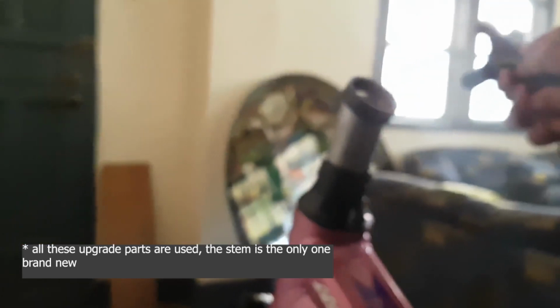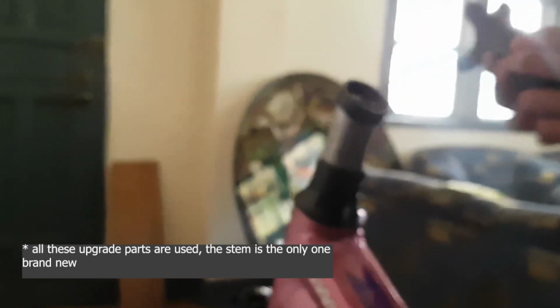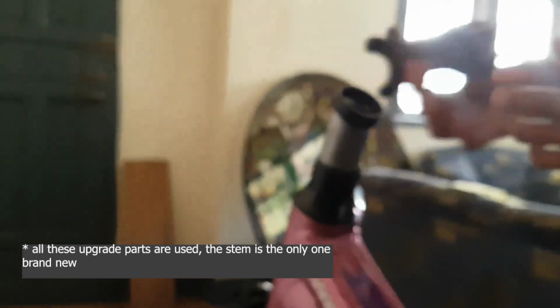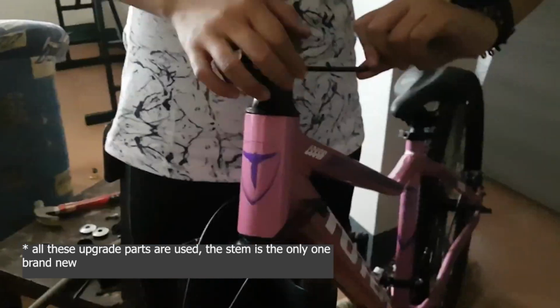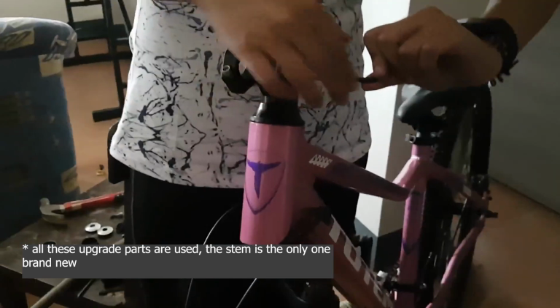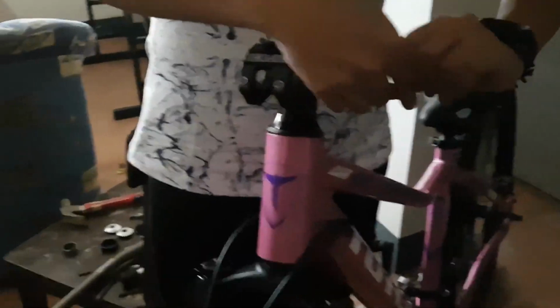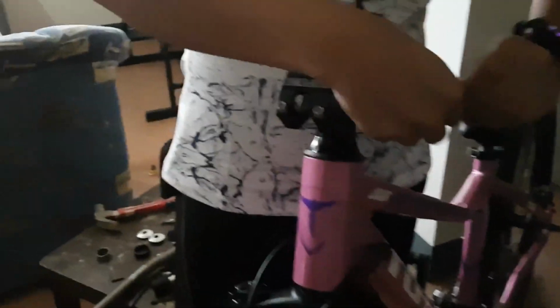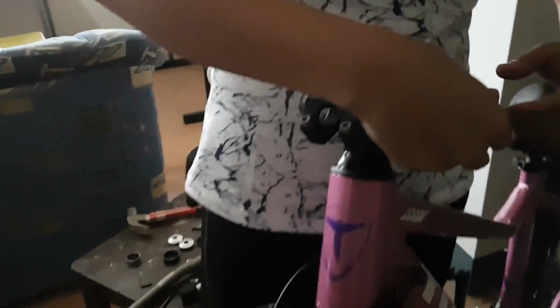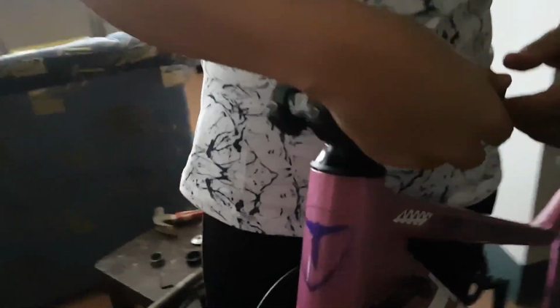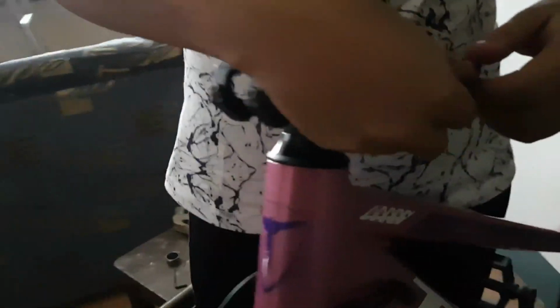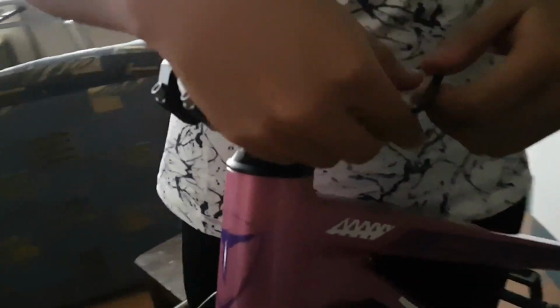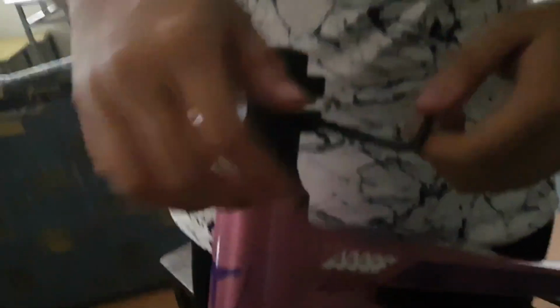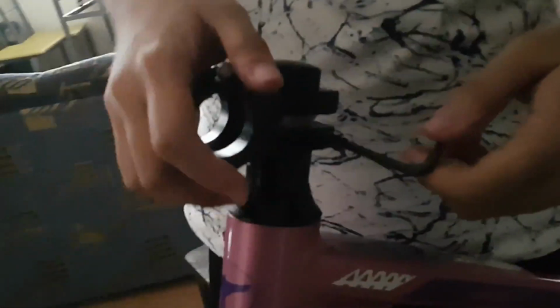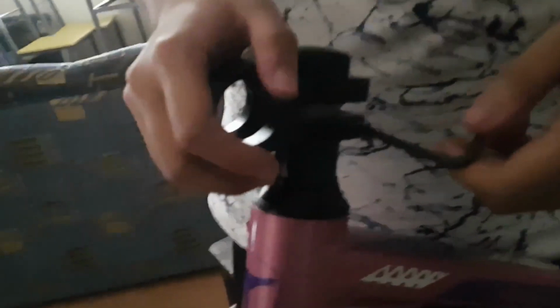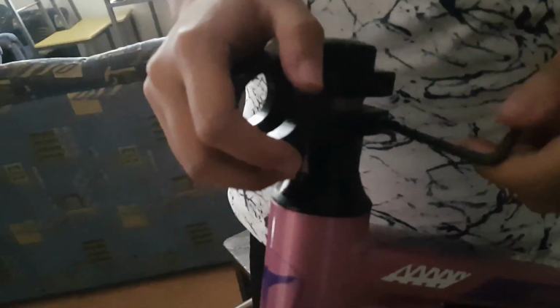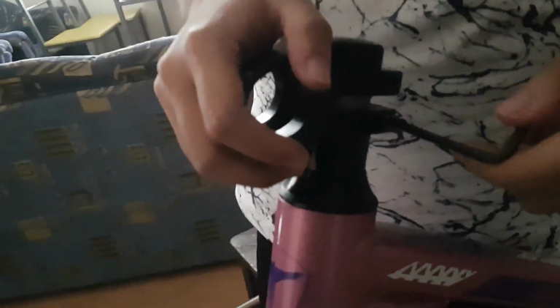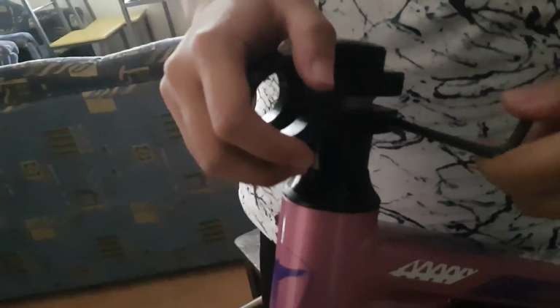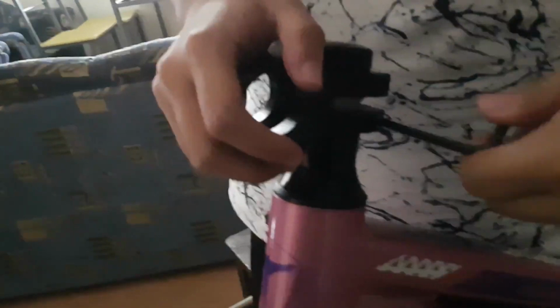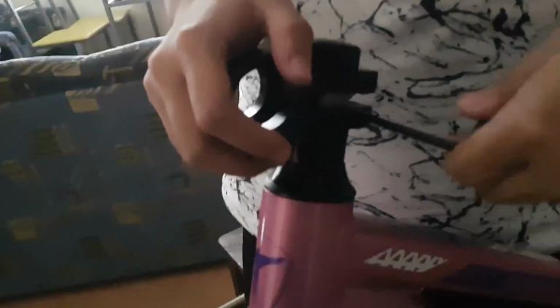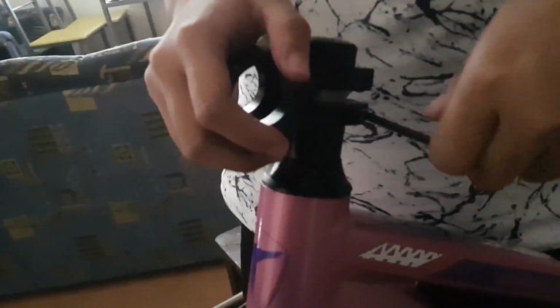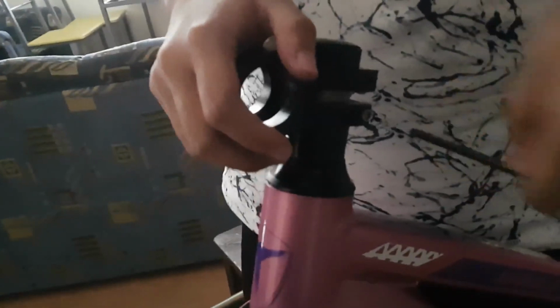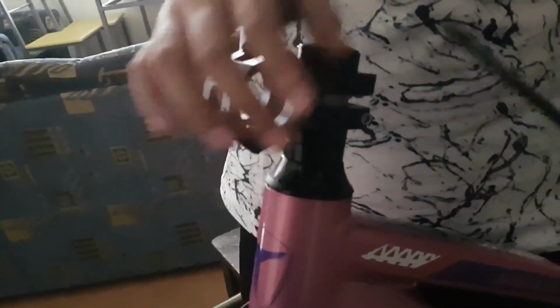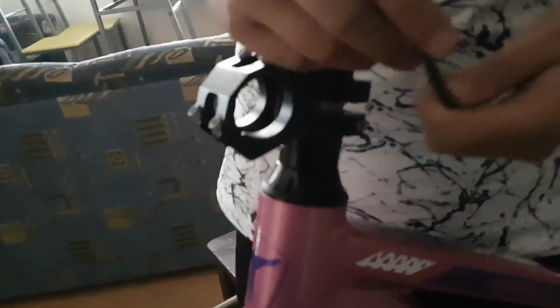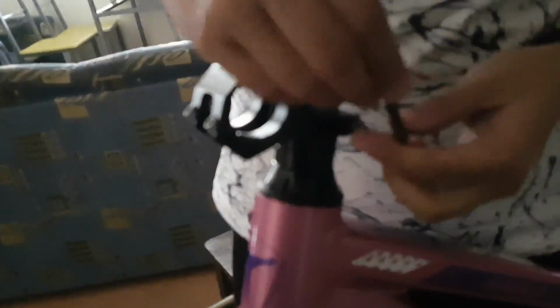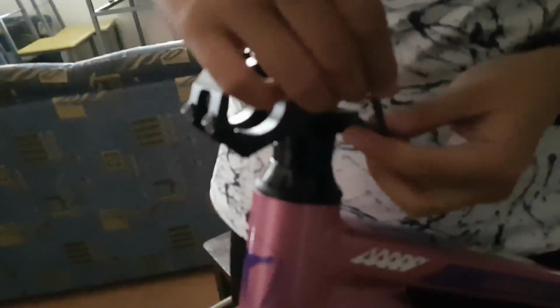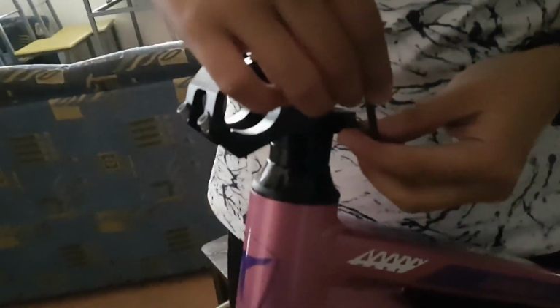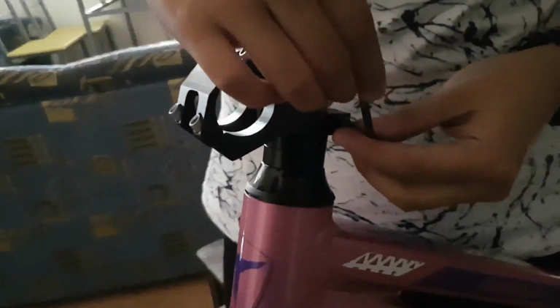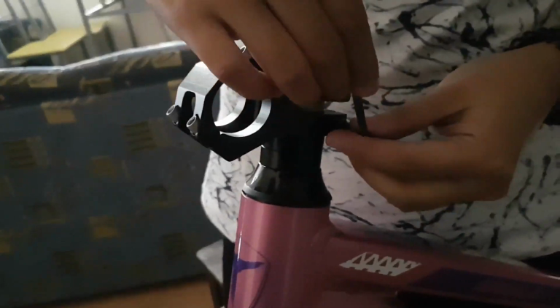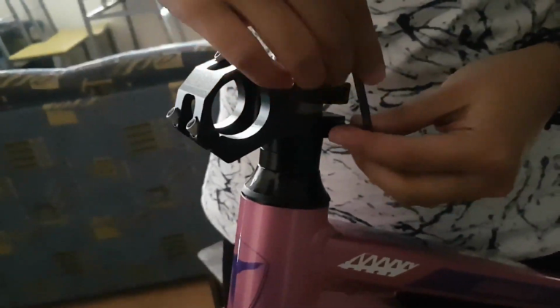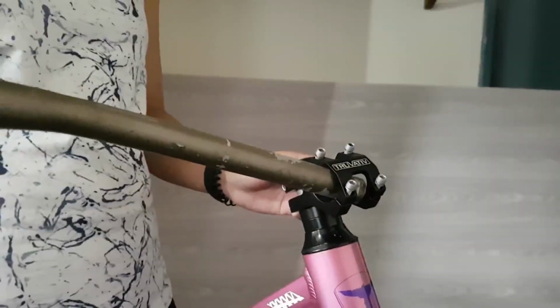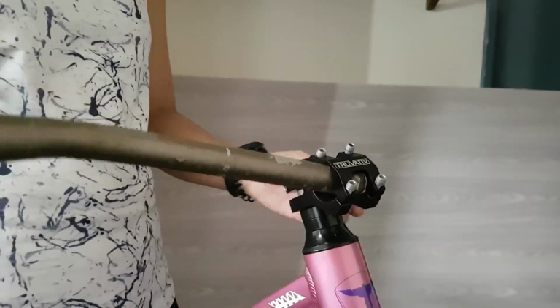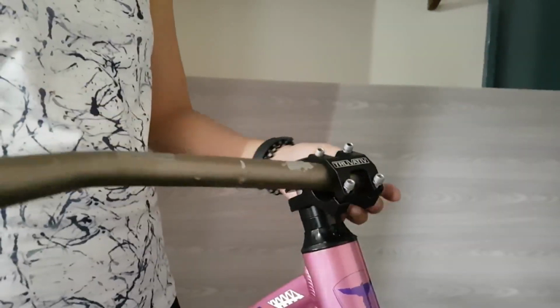For additional control, we are upgrading to rise handlebars, for improved positioning and control.